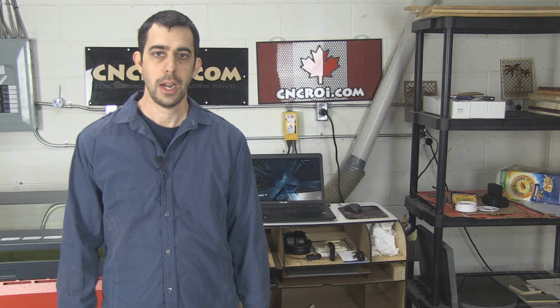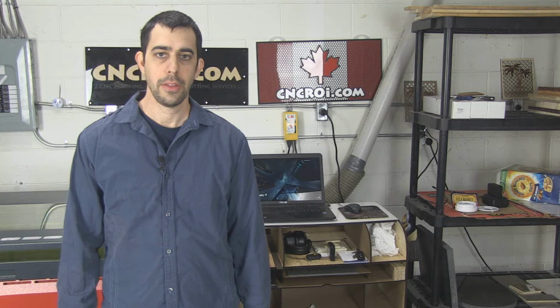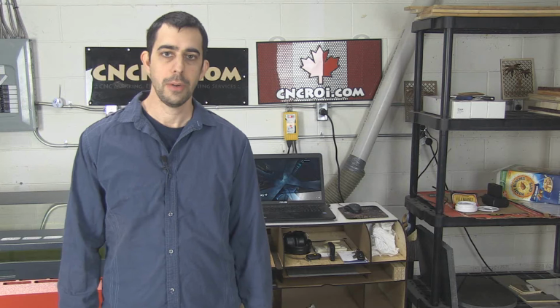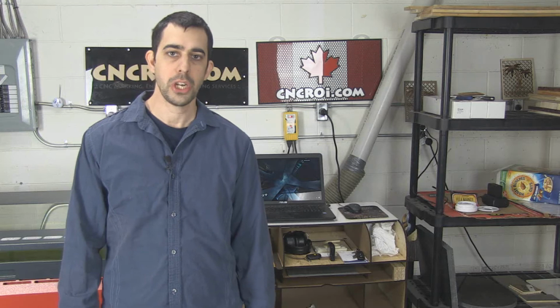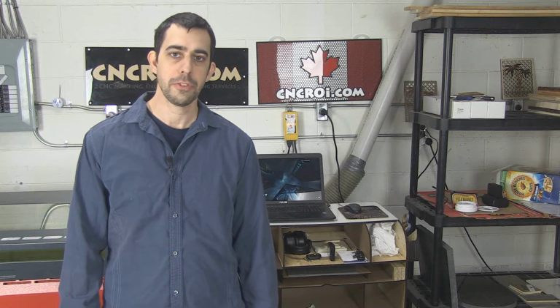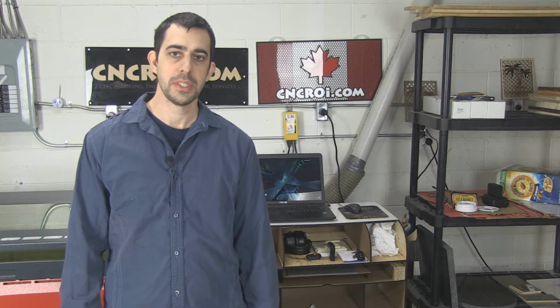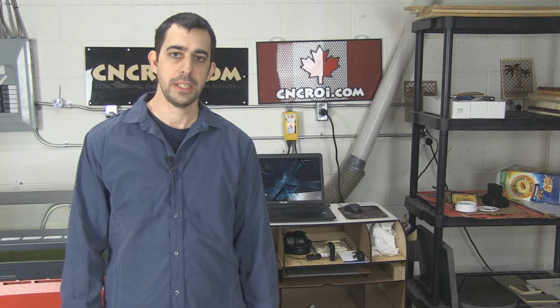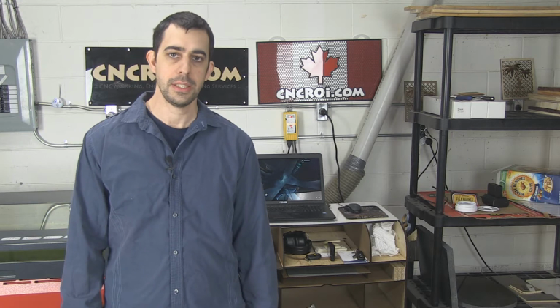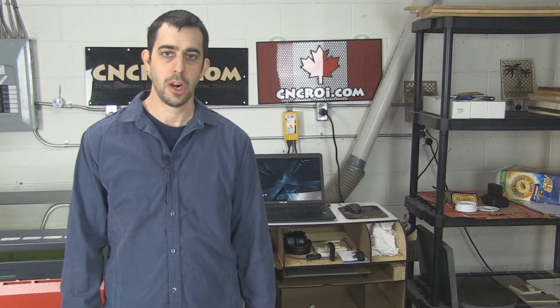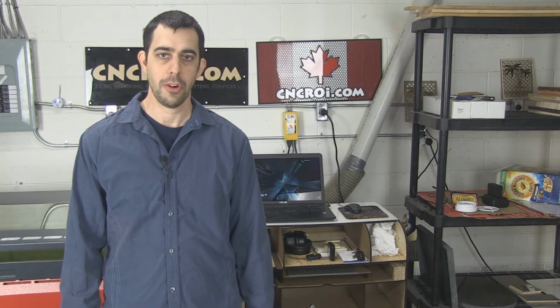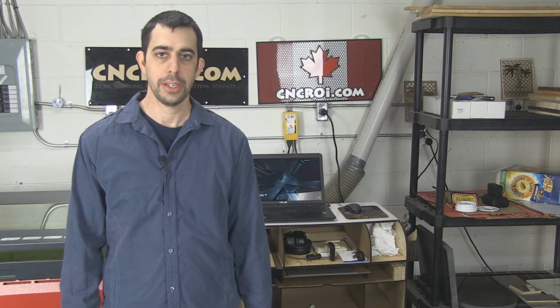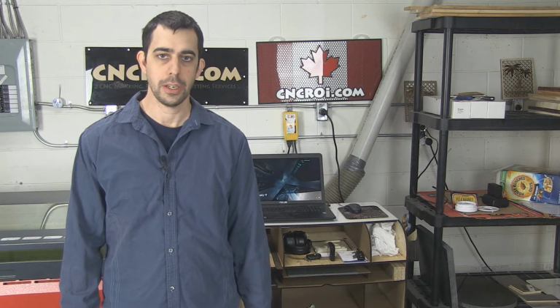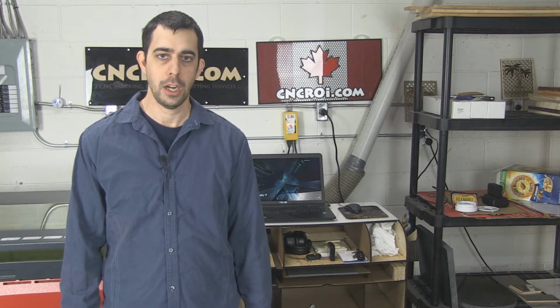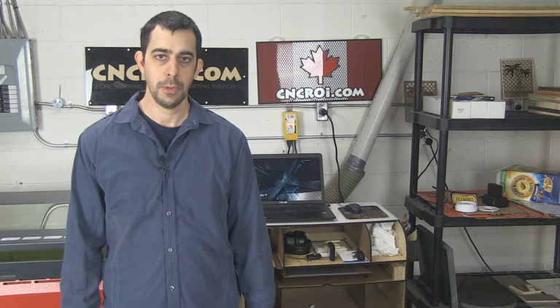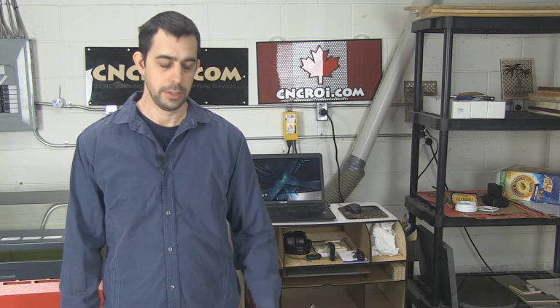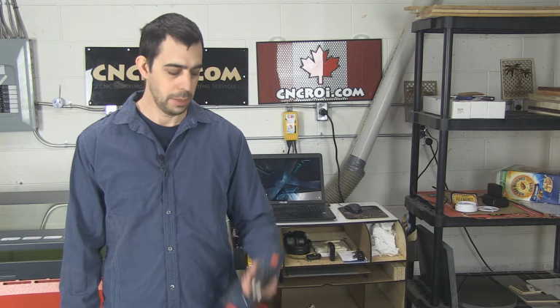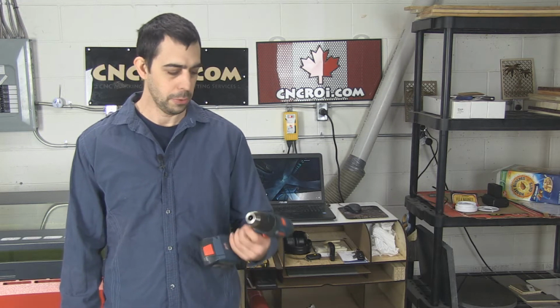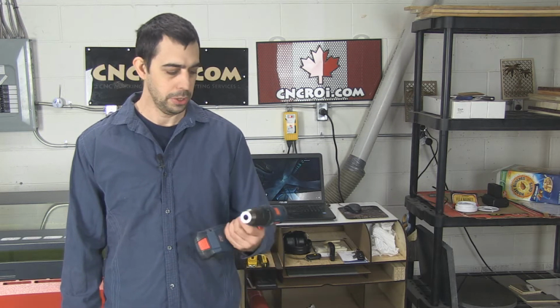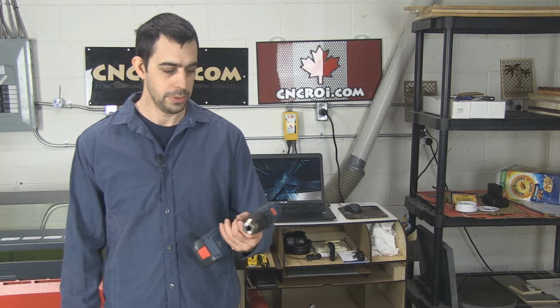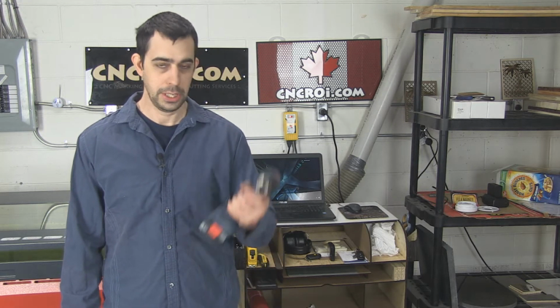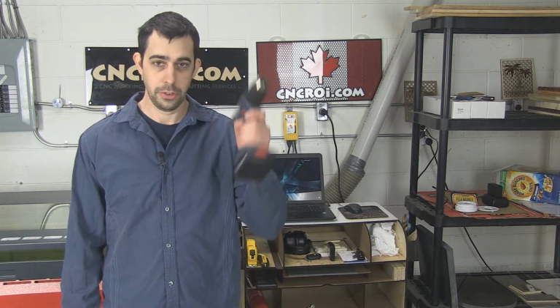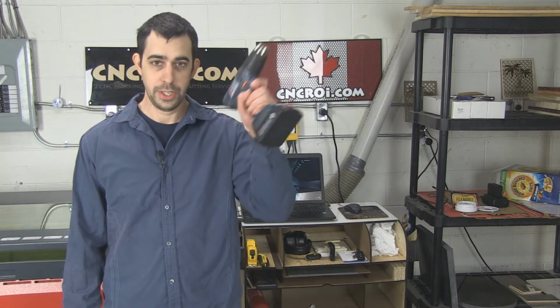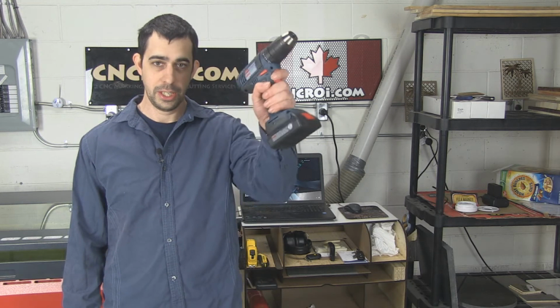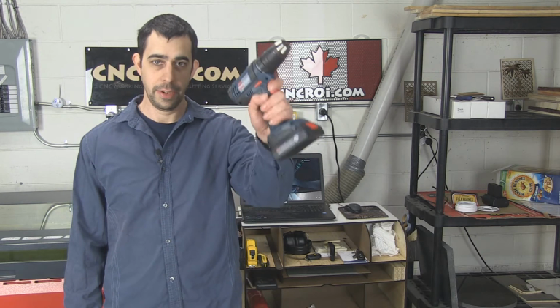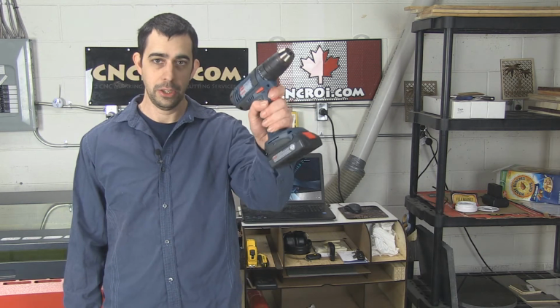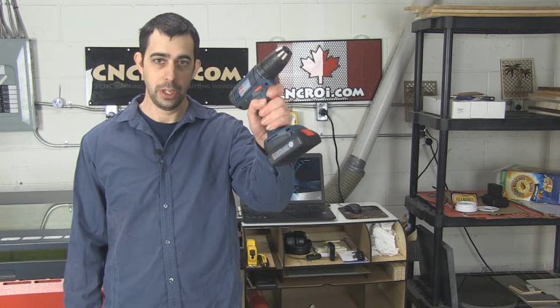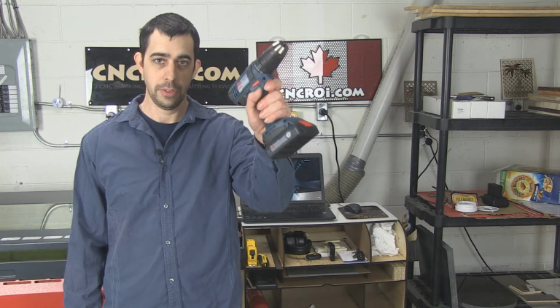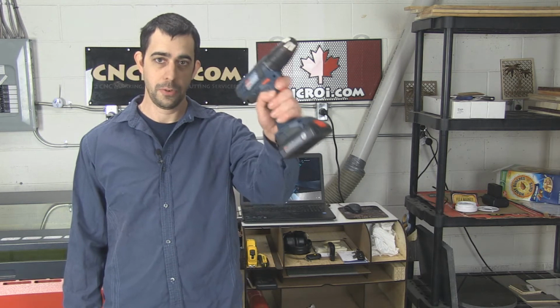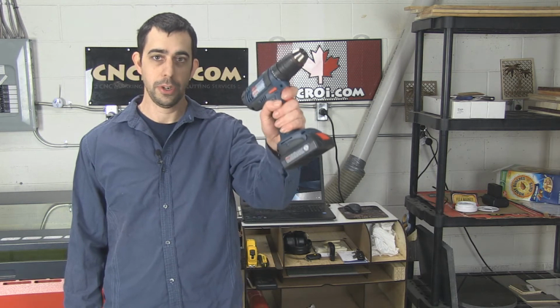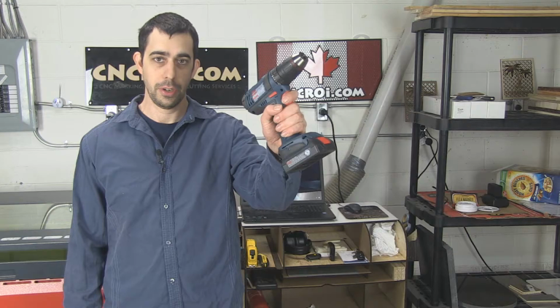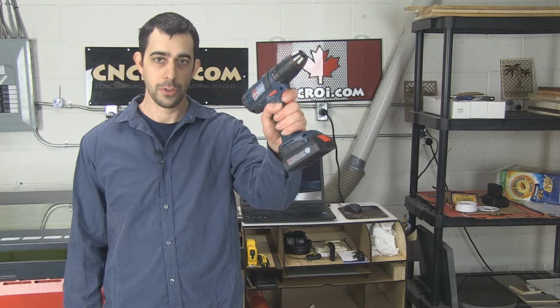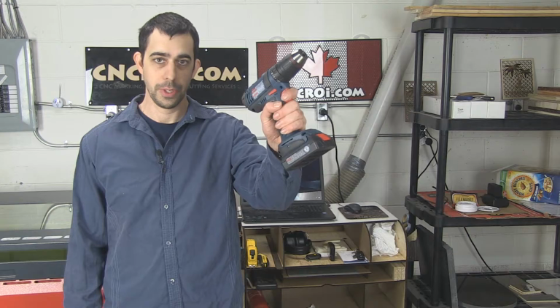Hi there, I'm John from CNCRI.com and today what we're going to do is kill the resale value of this $400 drill.